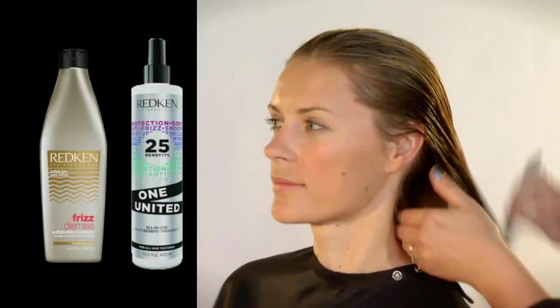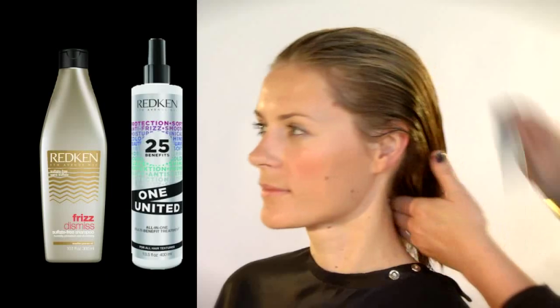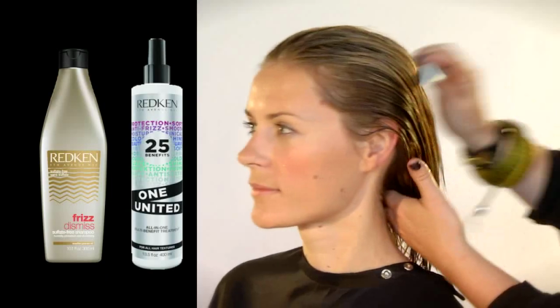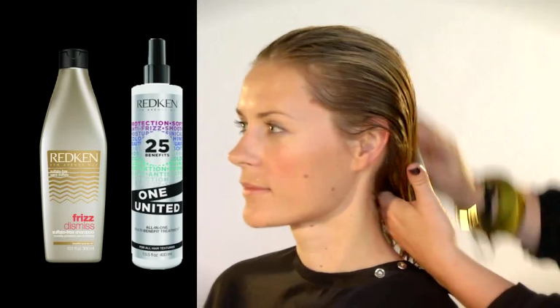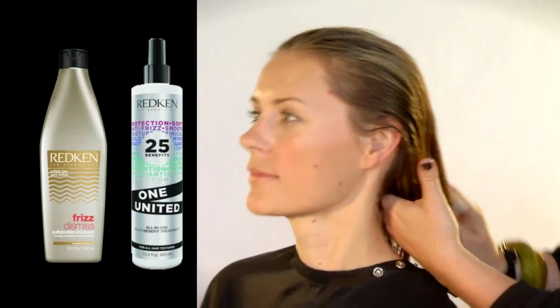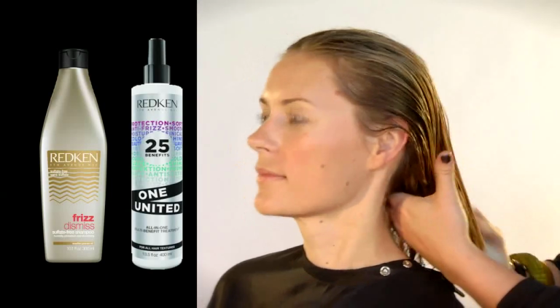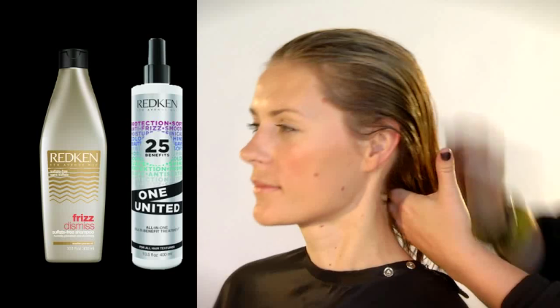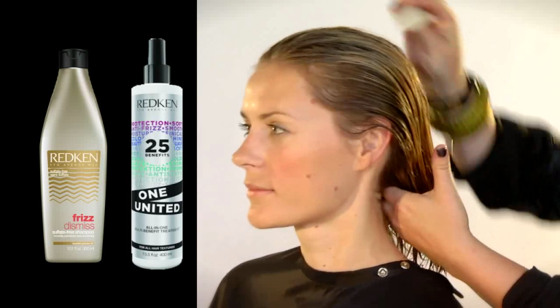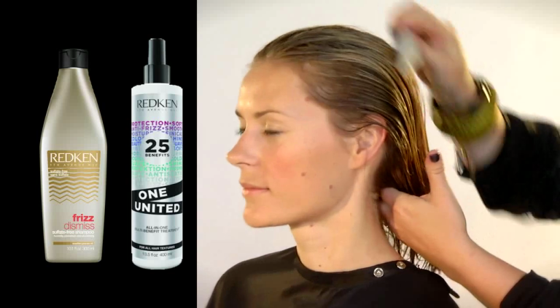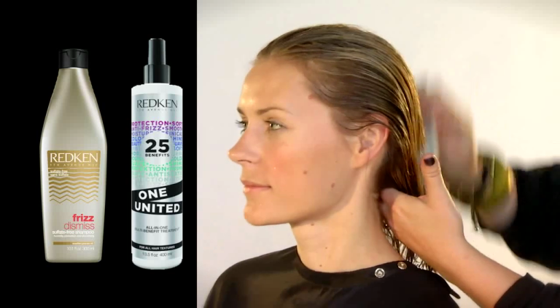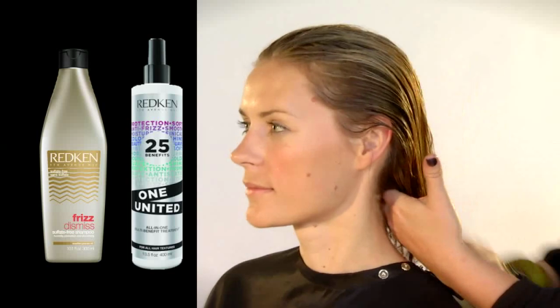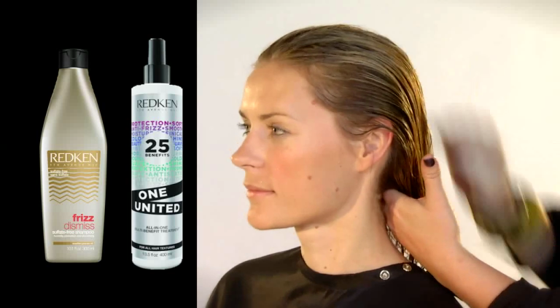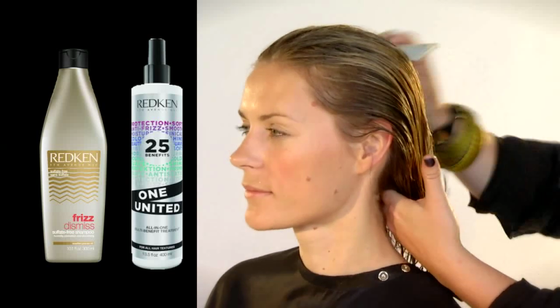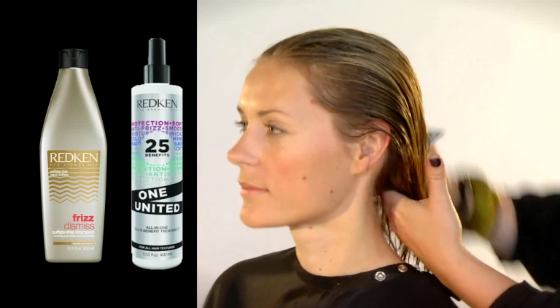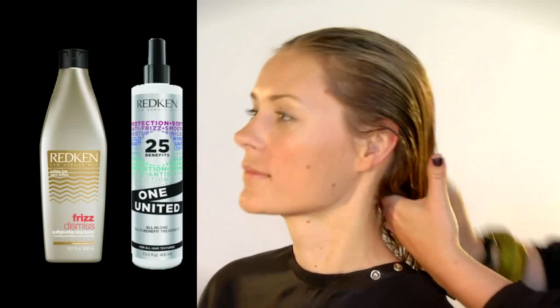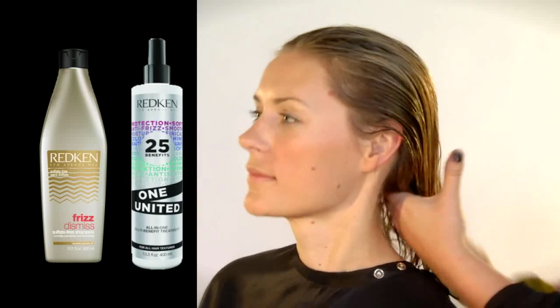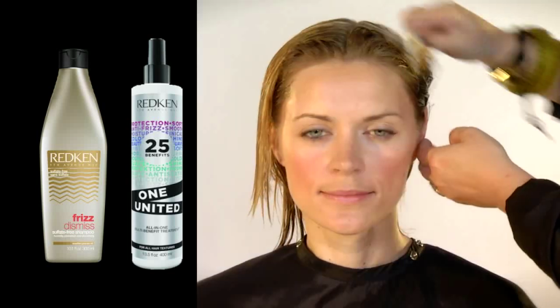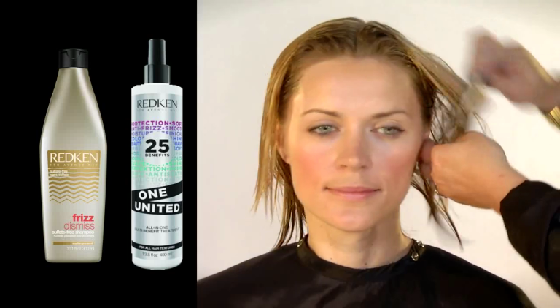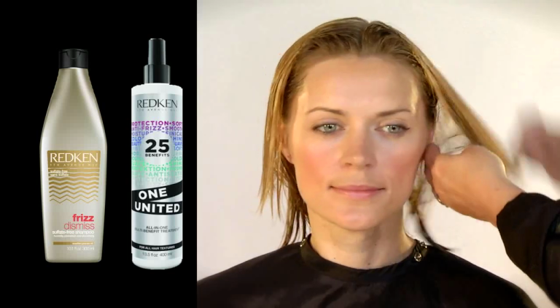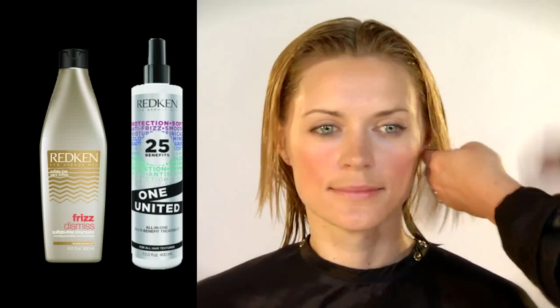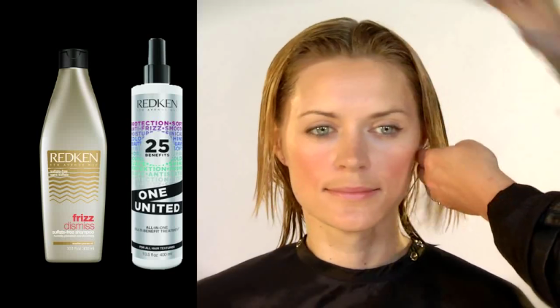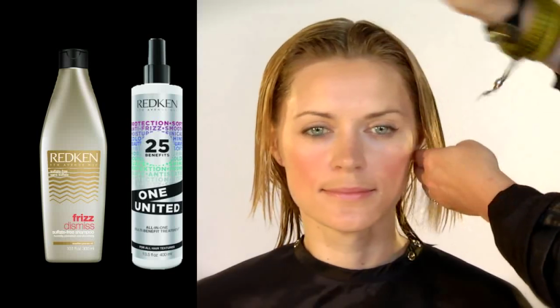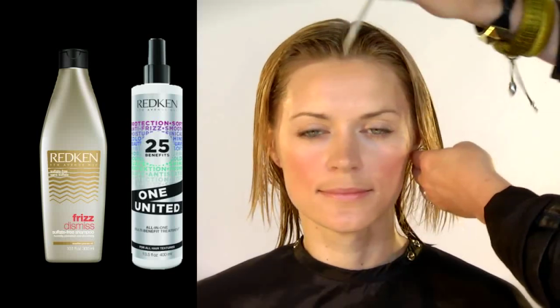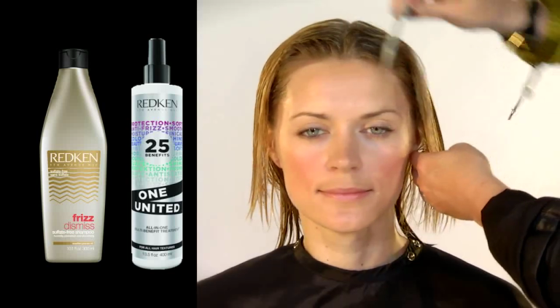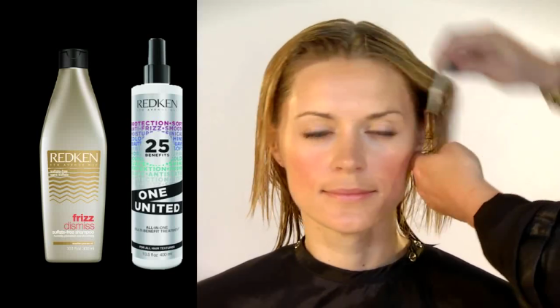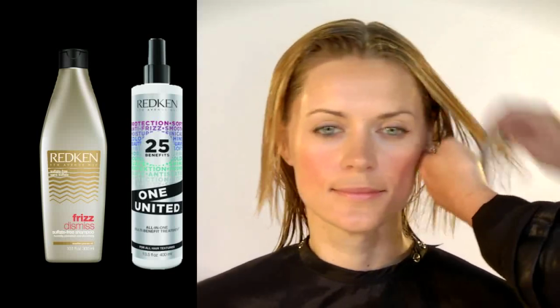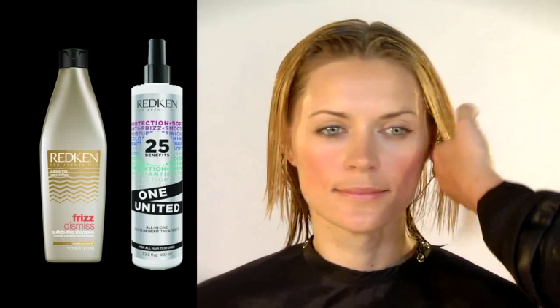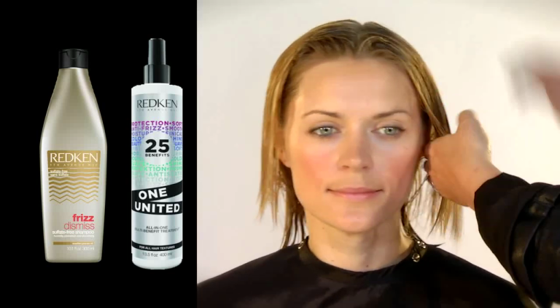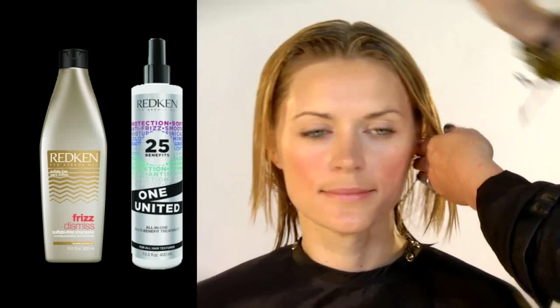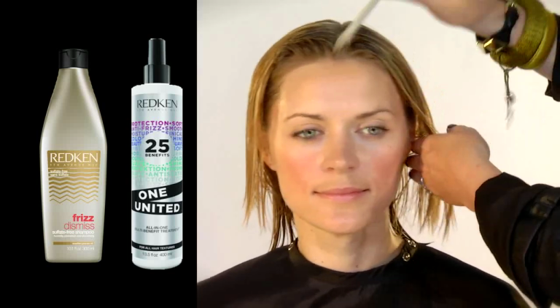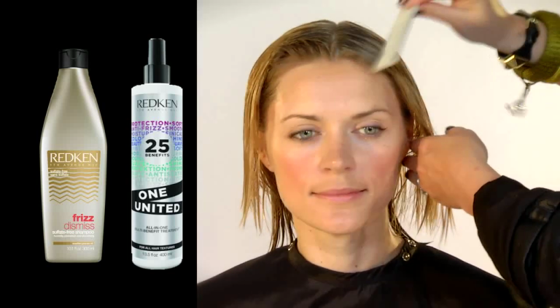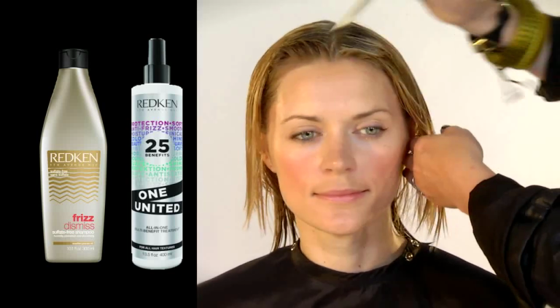The model's hair has been shampooed with Redken Frizz Dismiss and prepped with Redken One United.